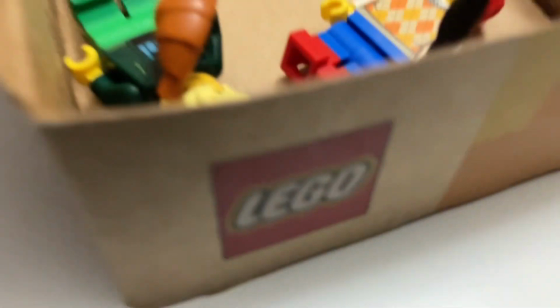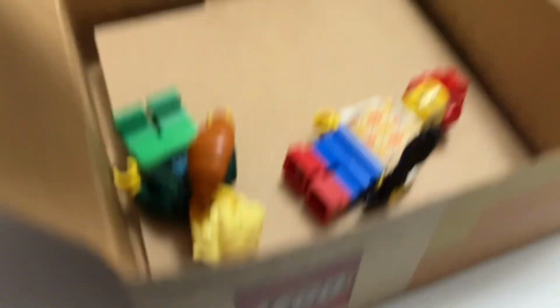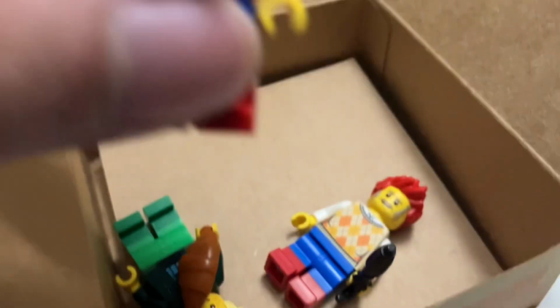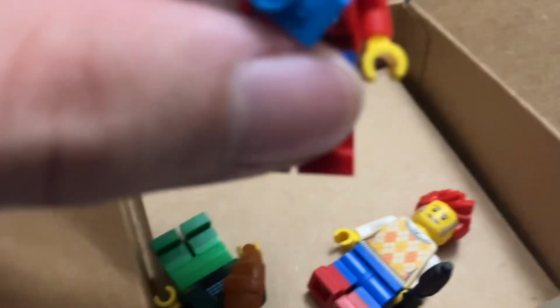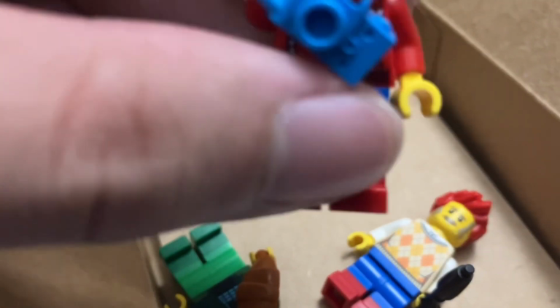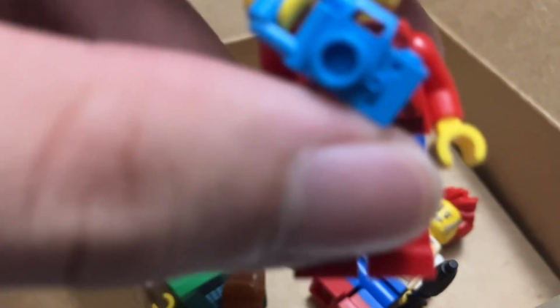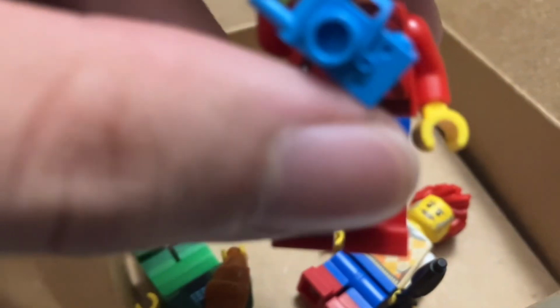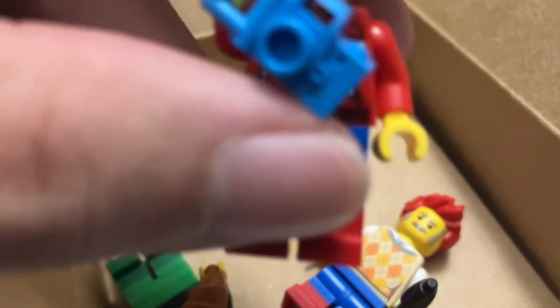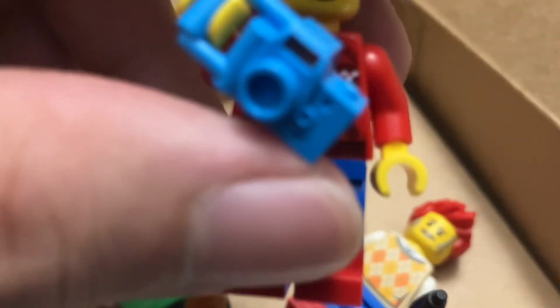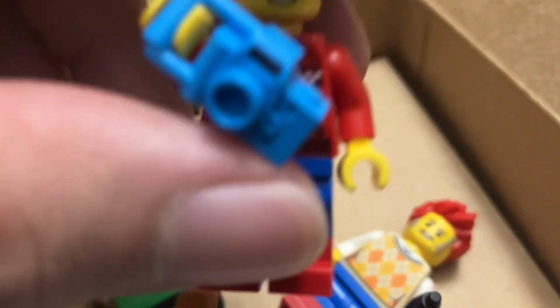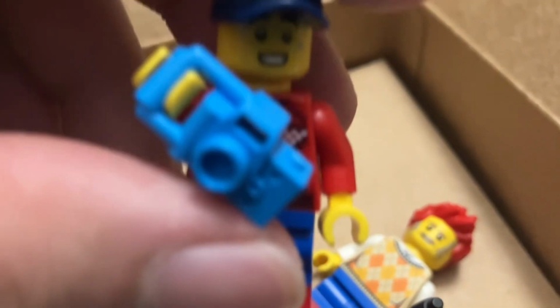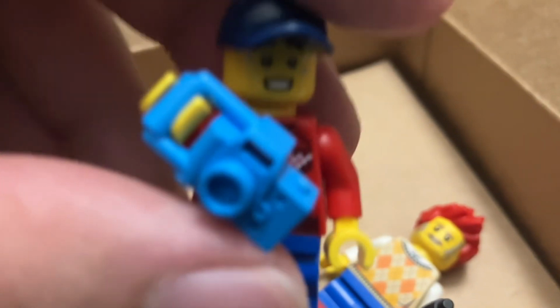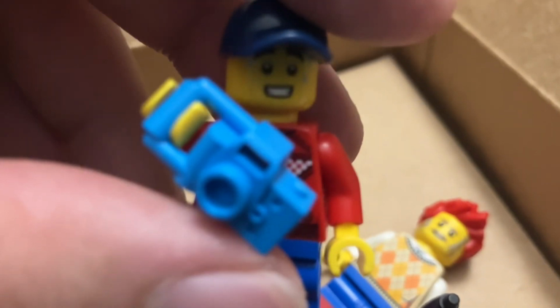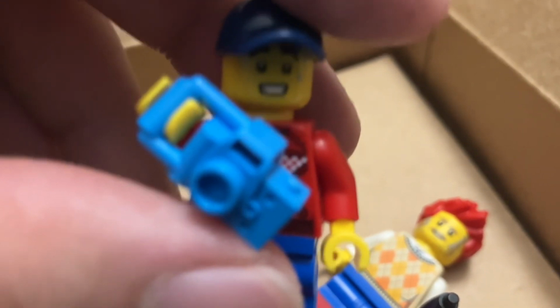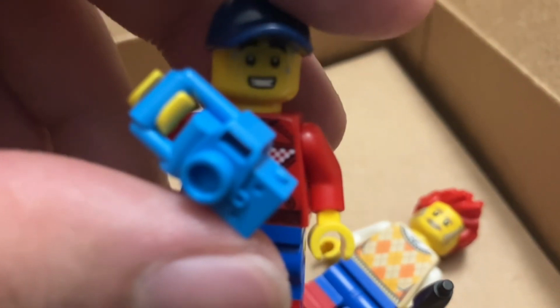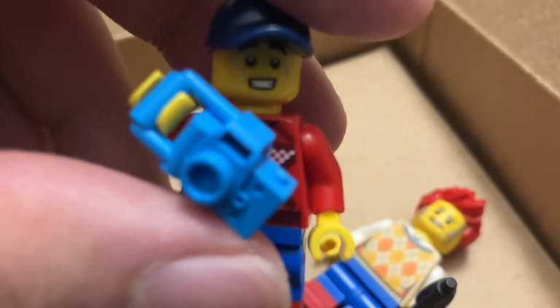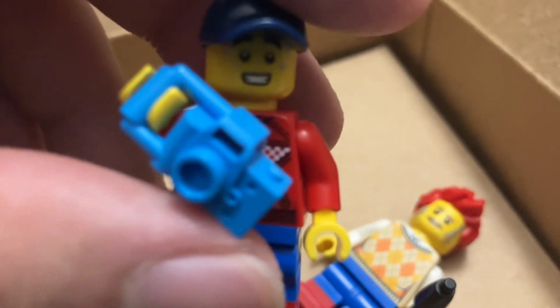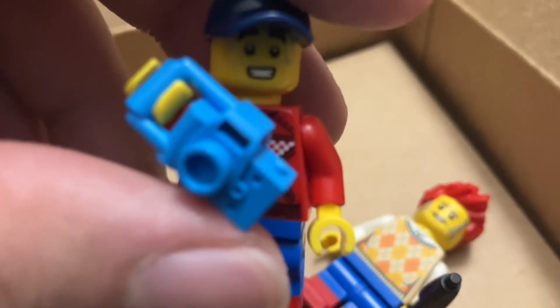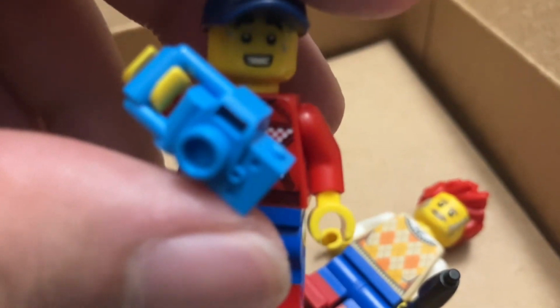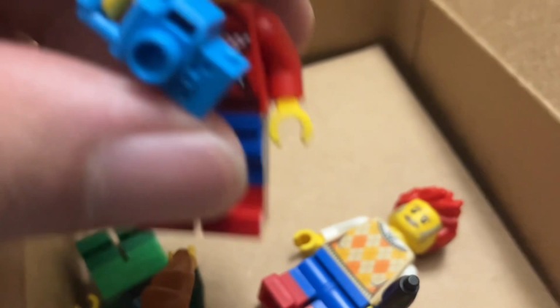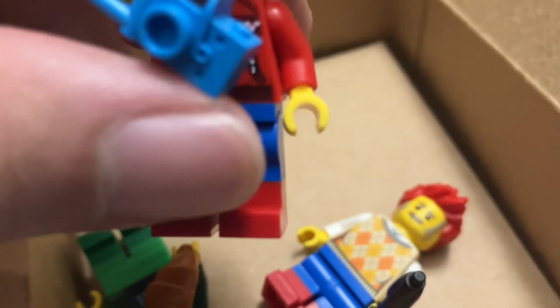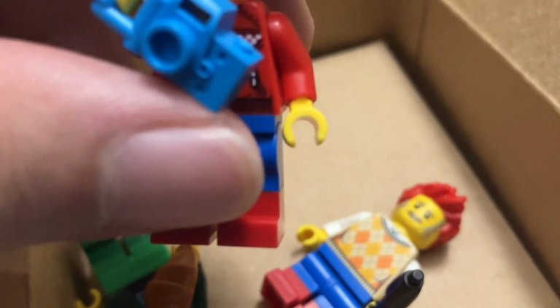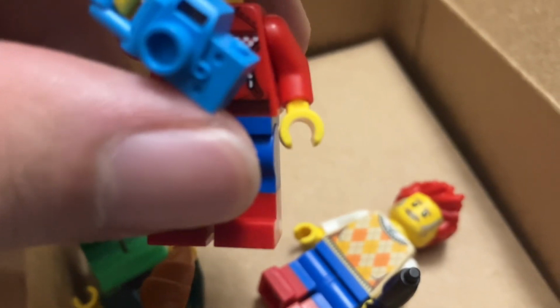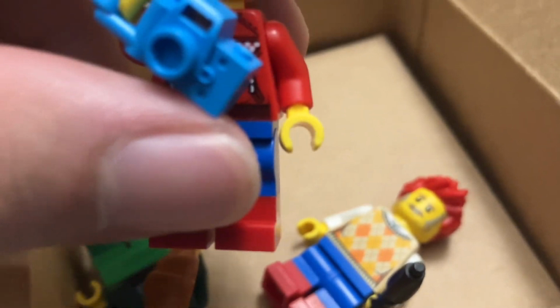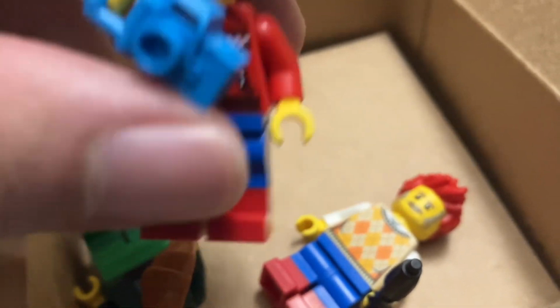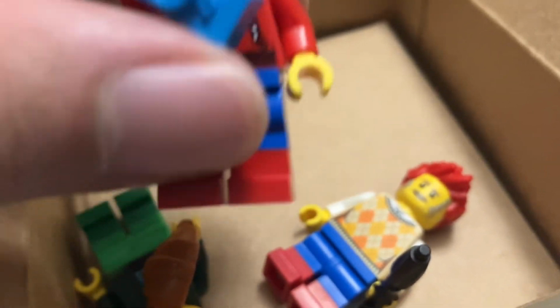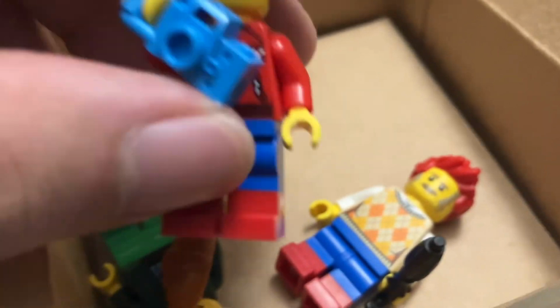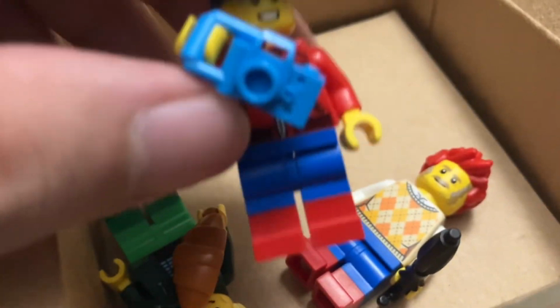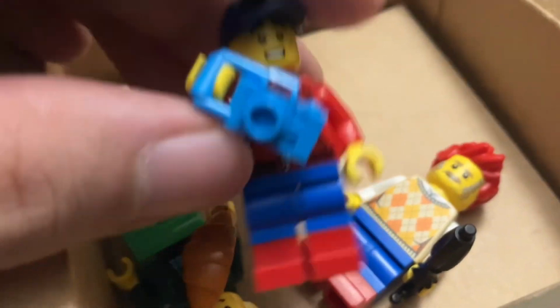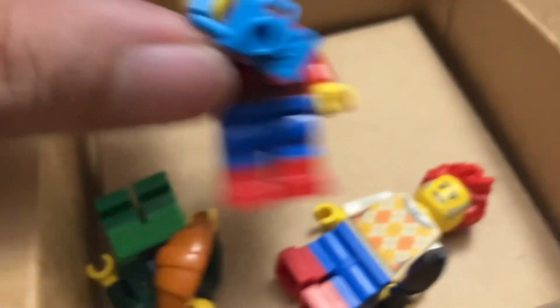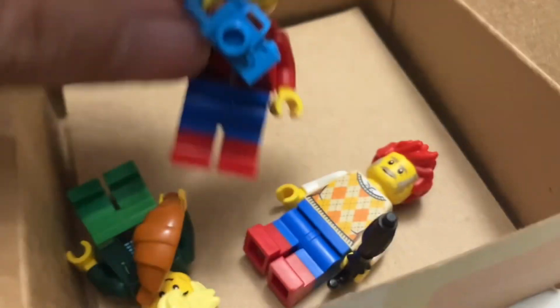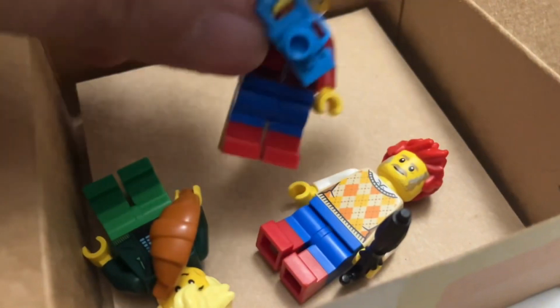Here's this custom mini-figure that represents me. And that's about it.